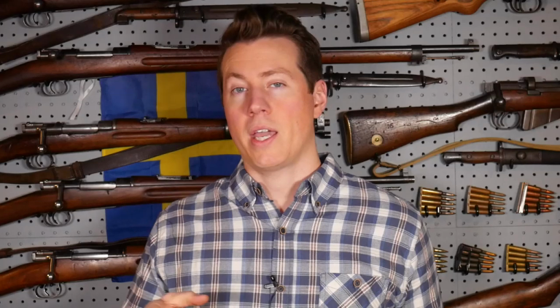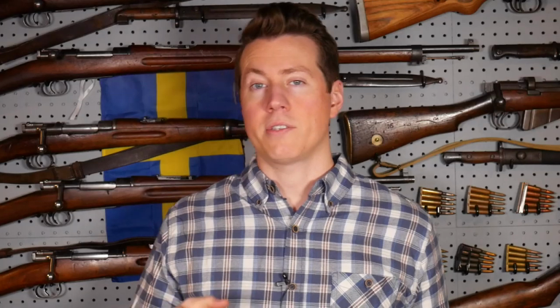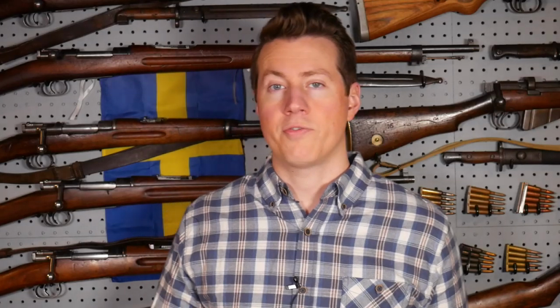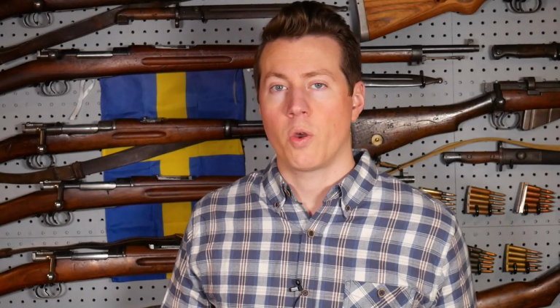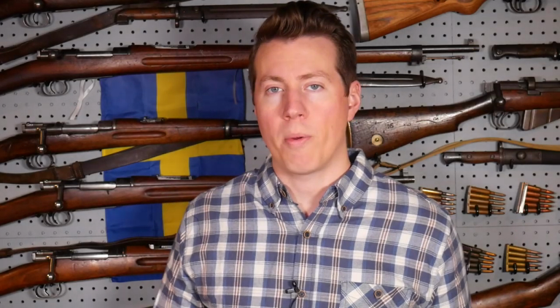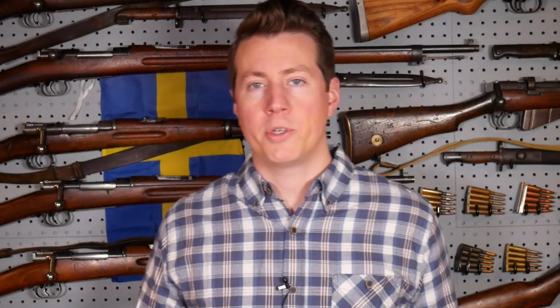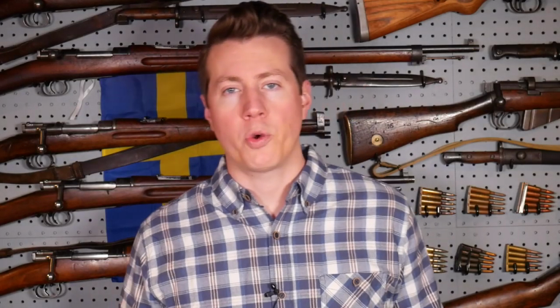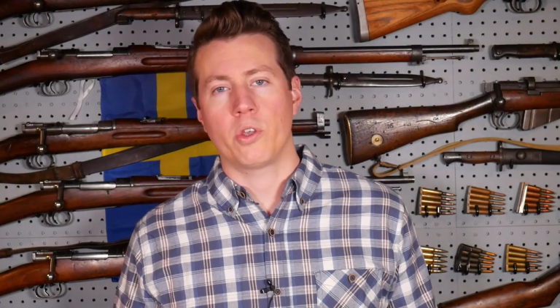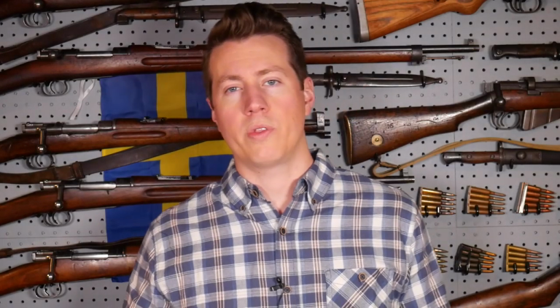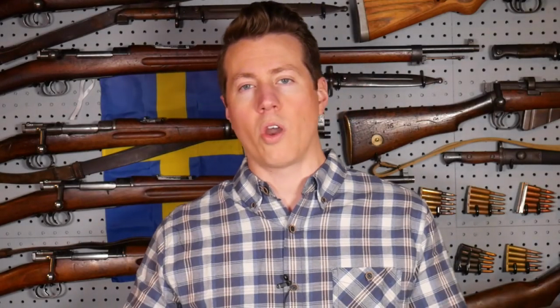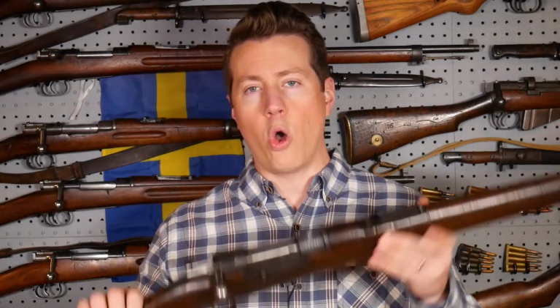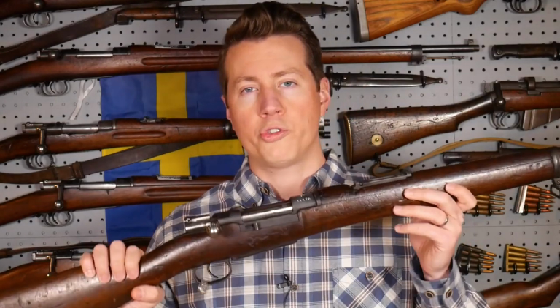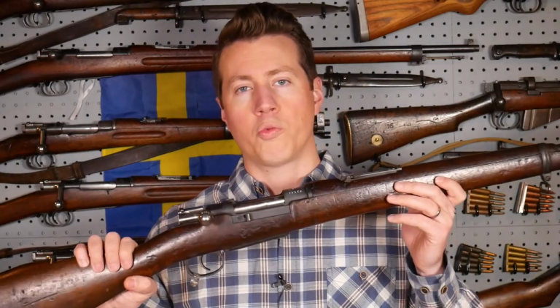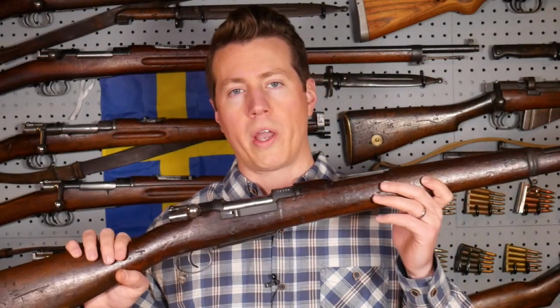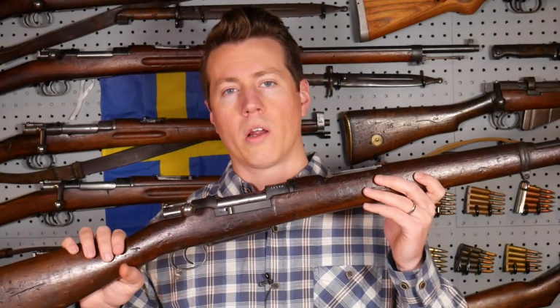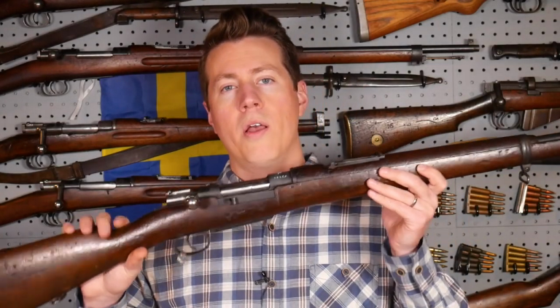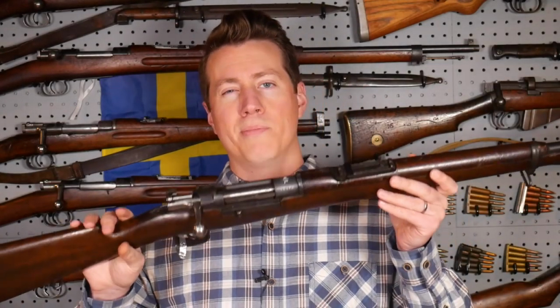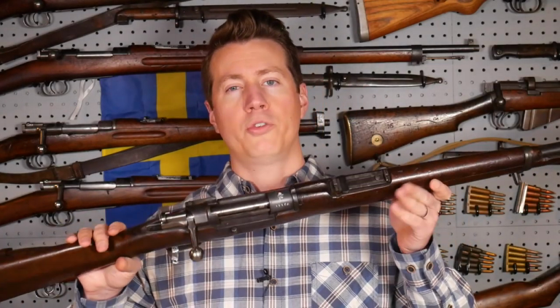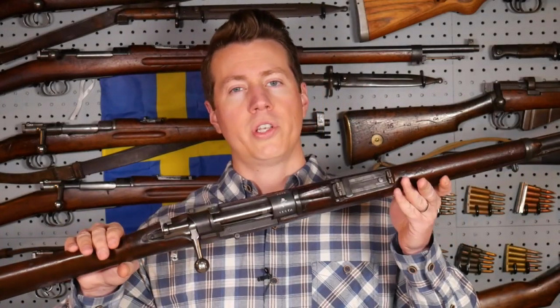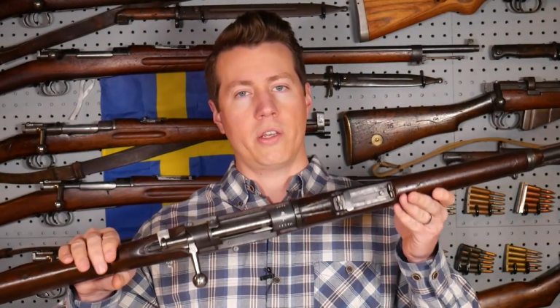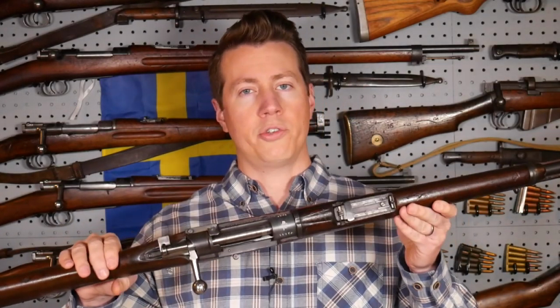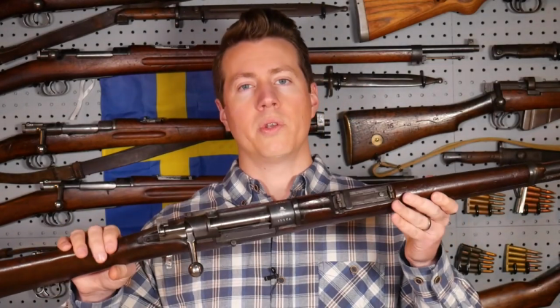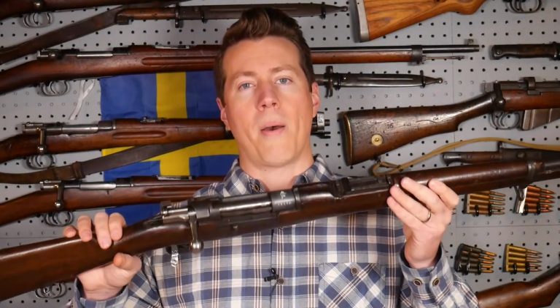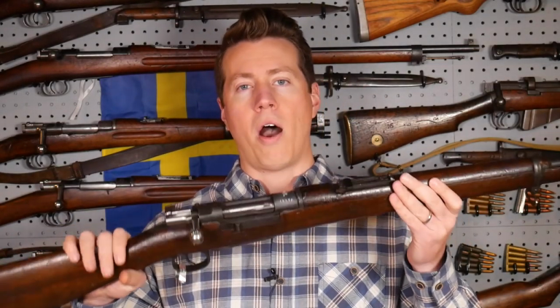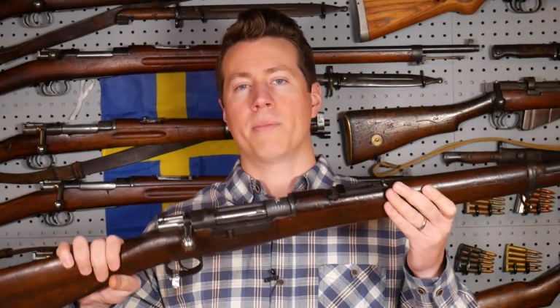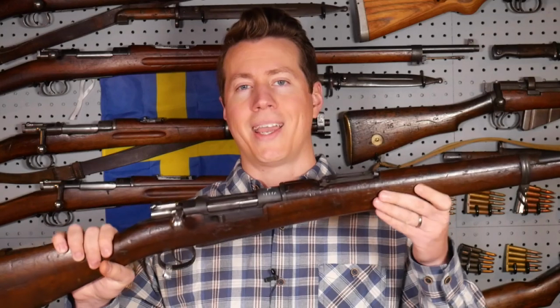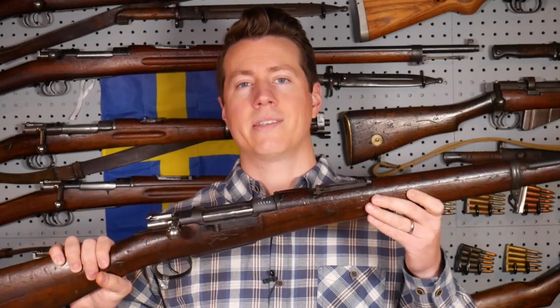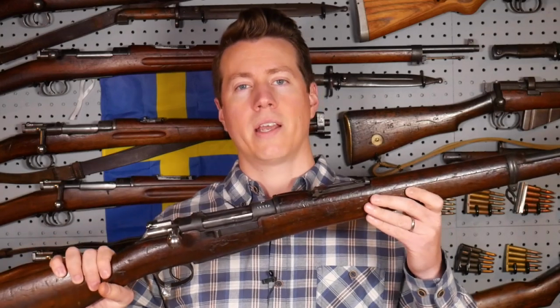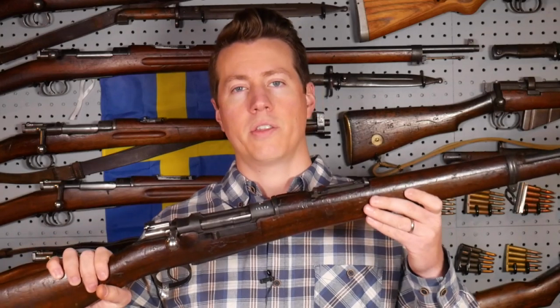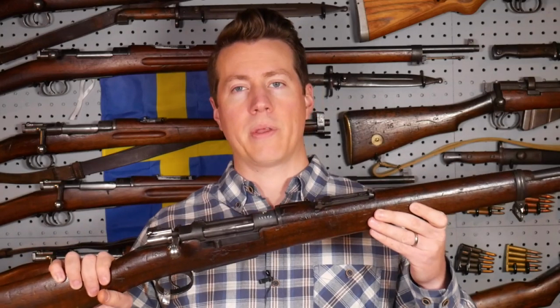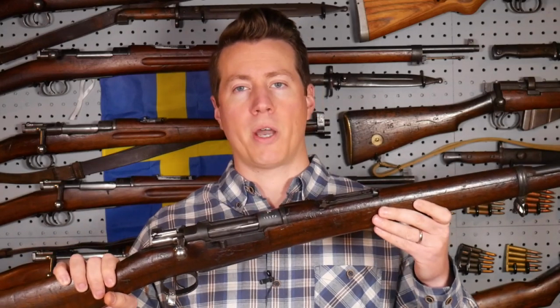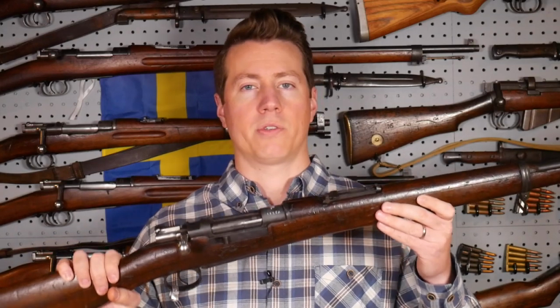Hey guys, in this video I'm going to be showing you the ultra-rare Belgian-issued Ottoman 1893 Mauser.